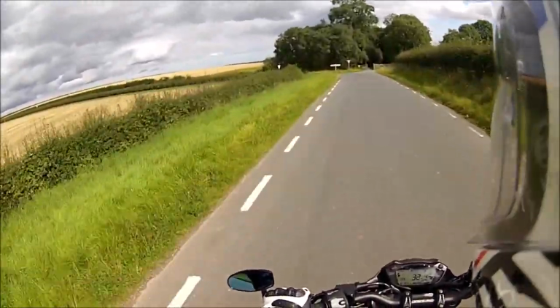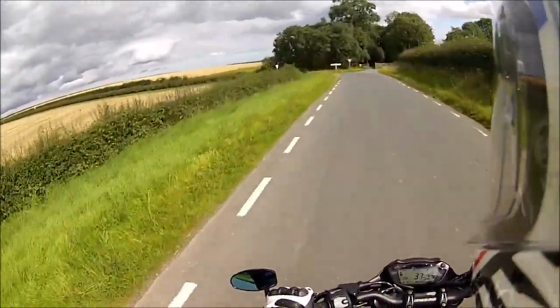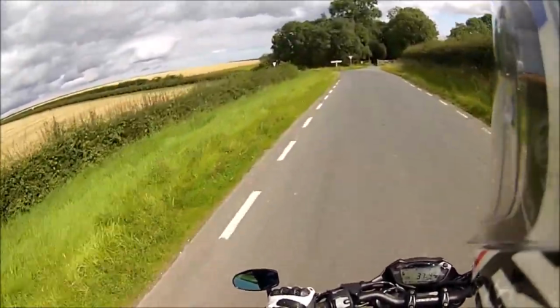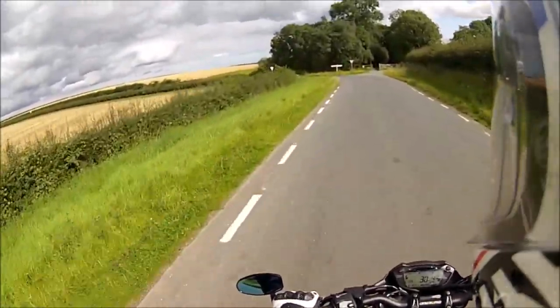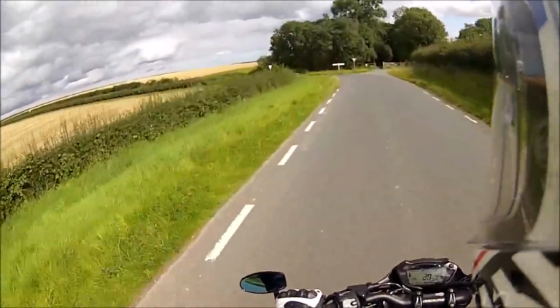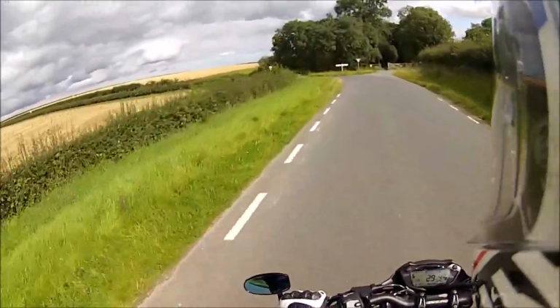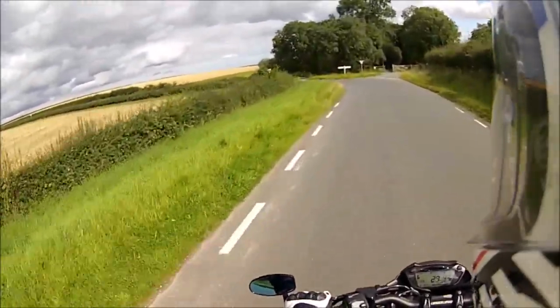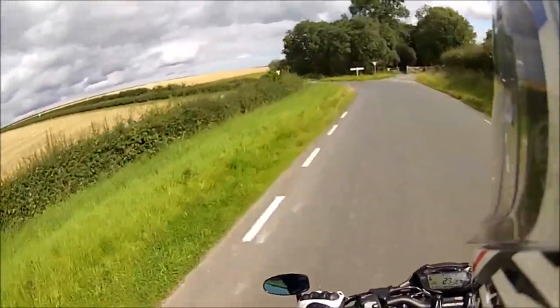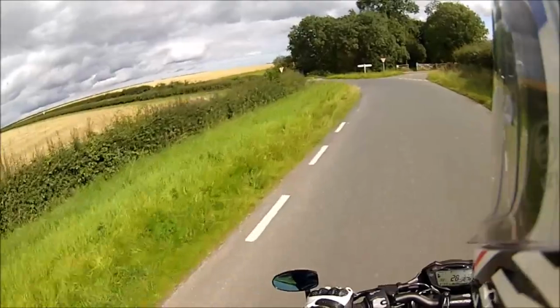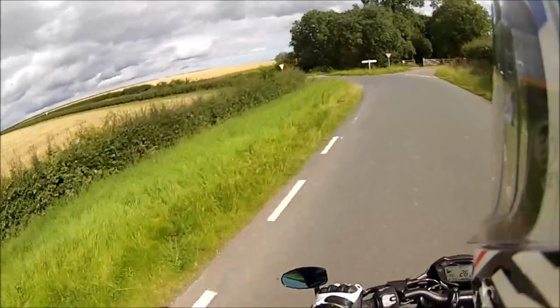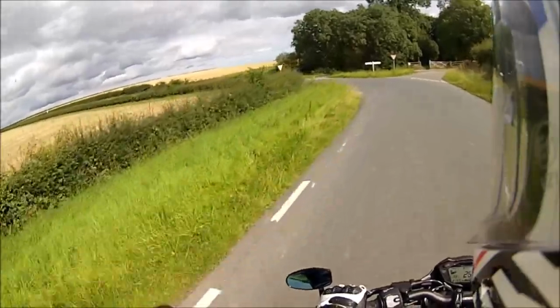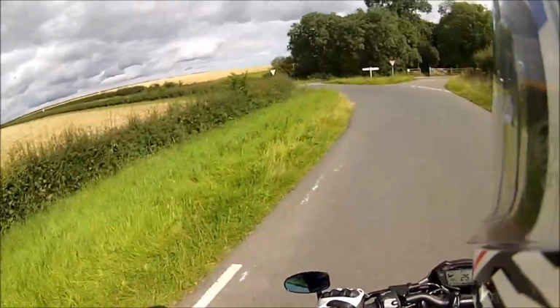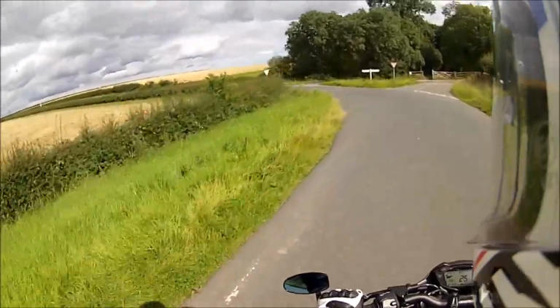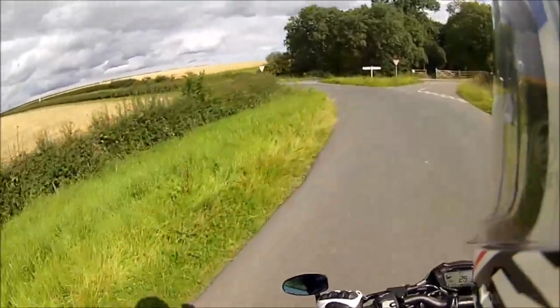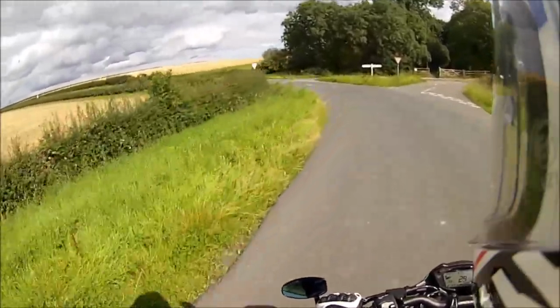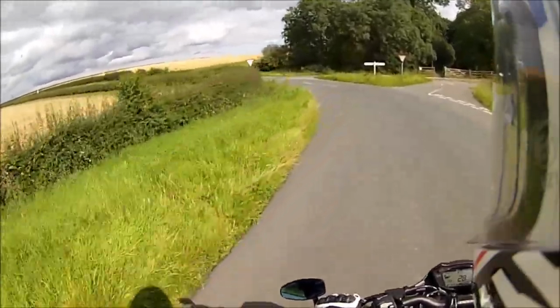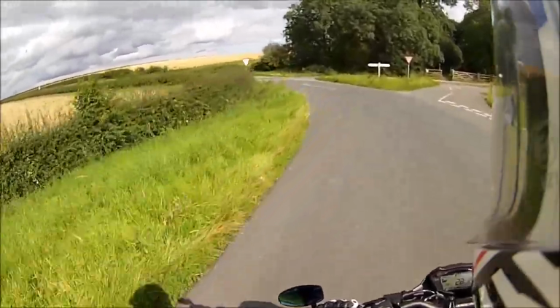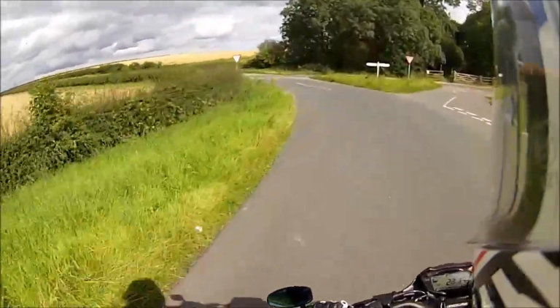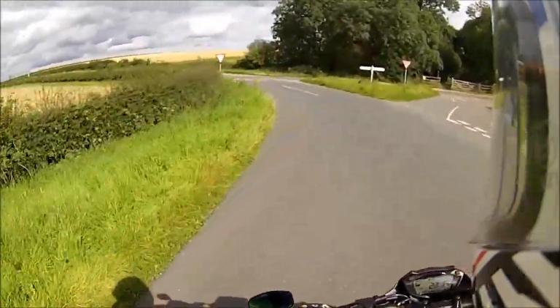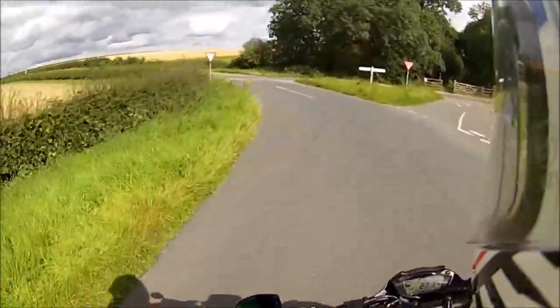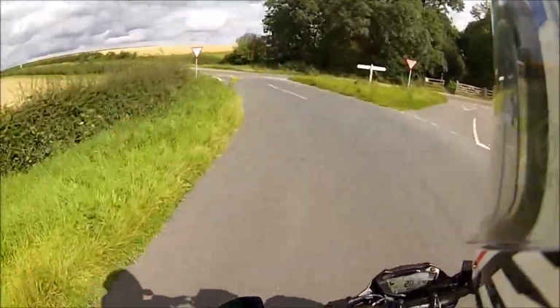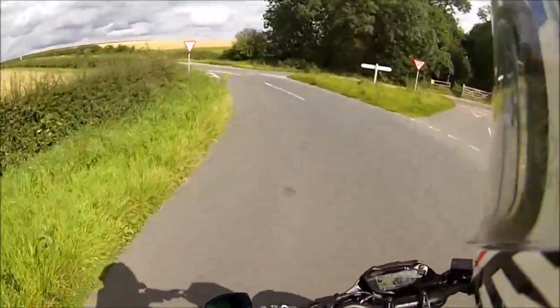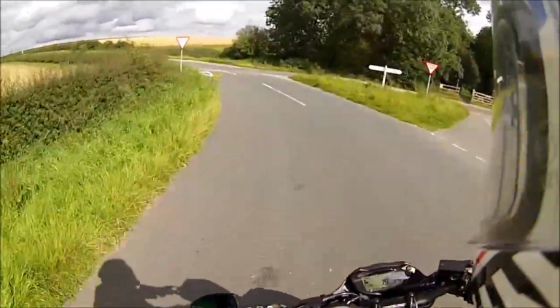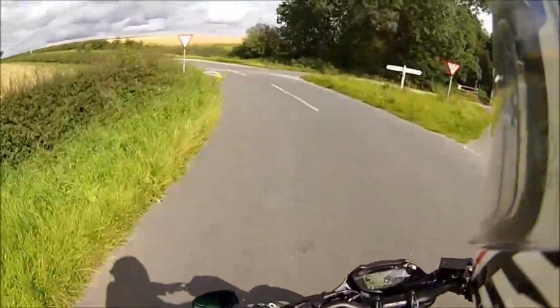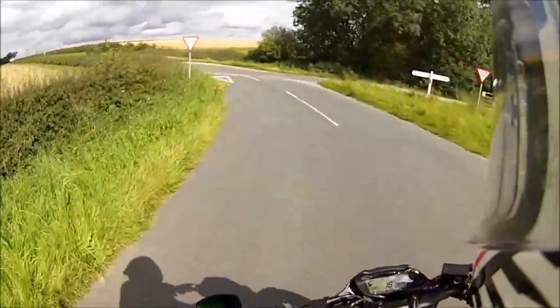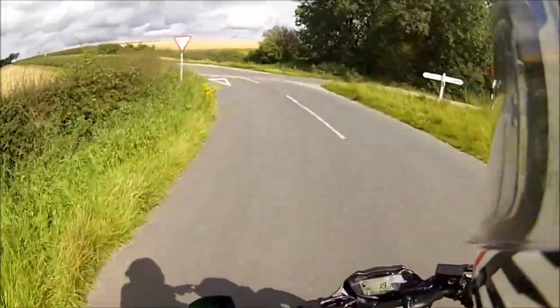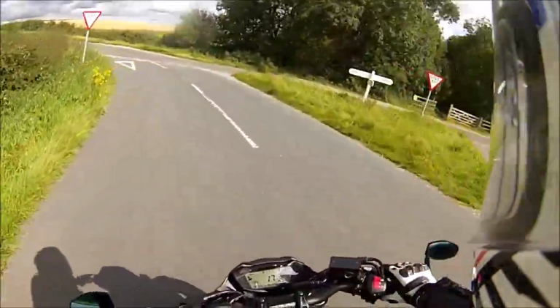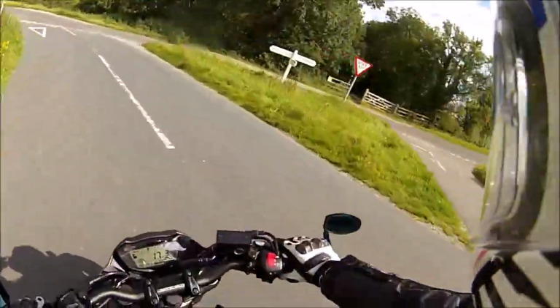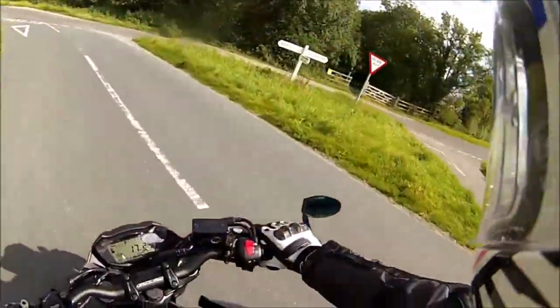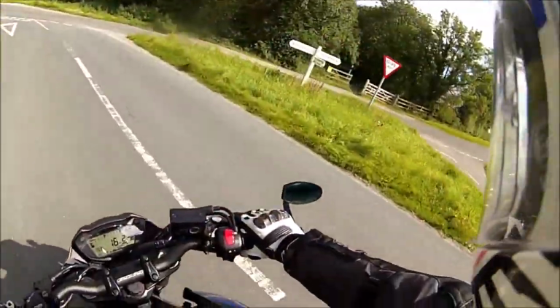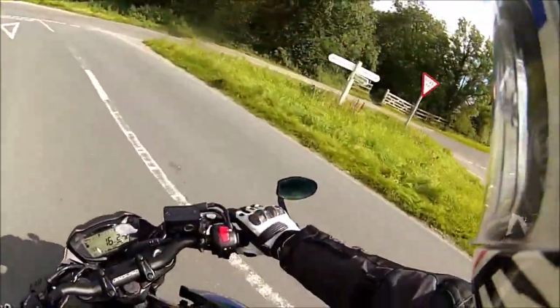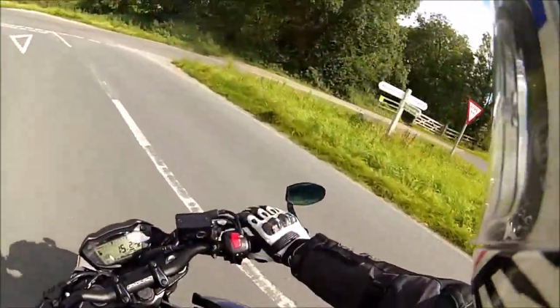Still this dashed section — I wonder if it's actually just to say, look, we can't be bothered to repair the edge of the road, so just stick to the middle.